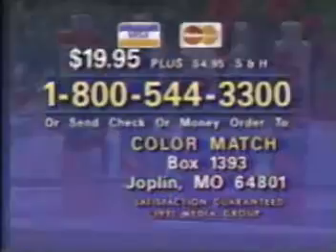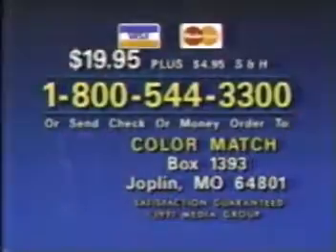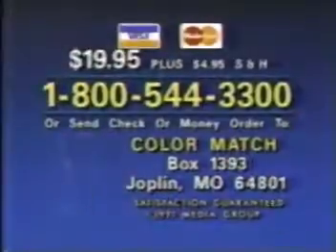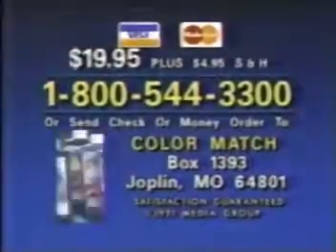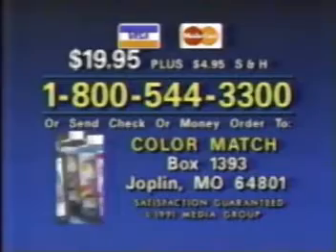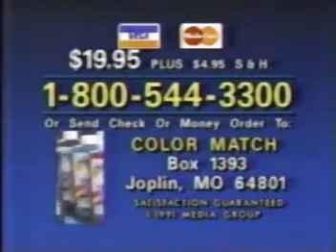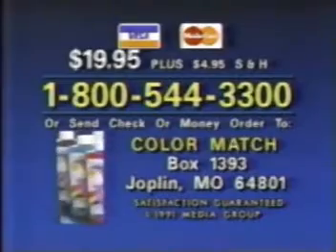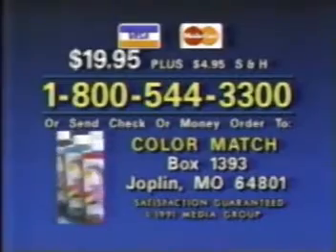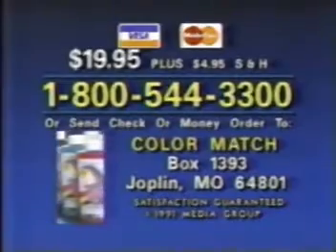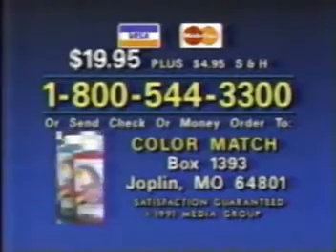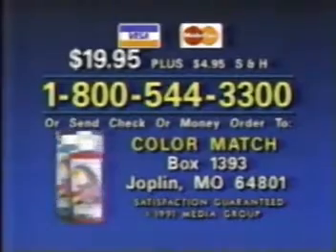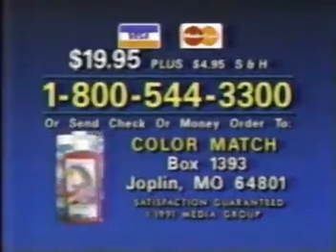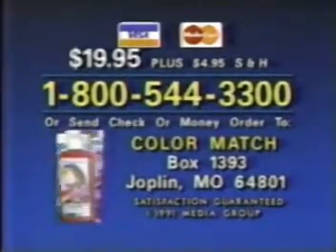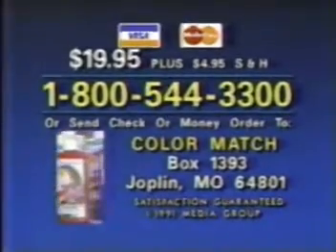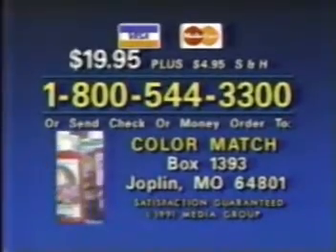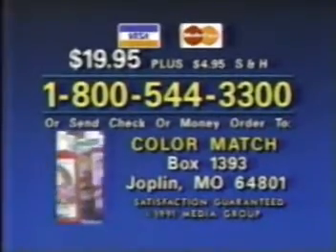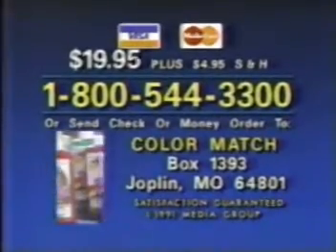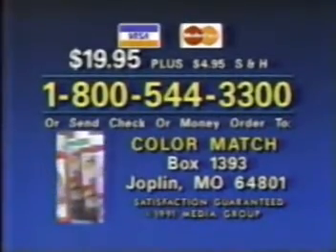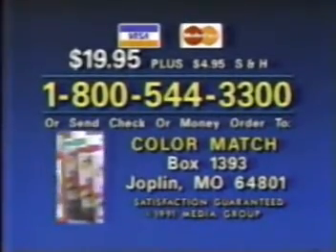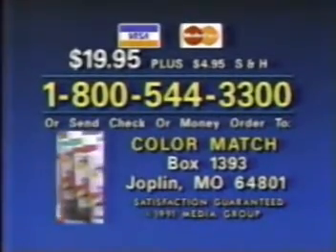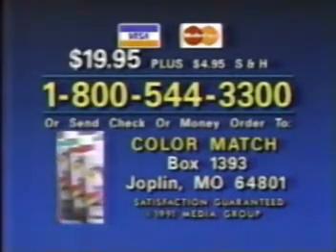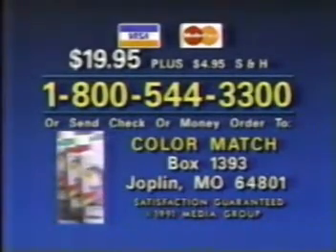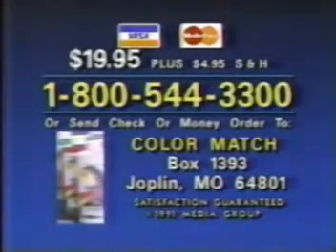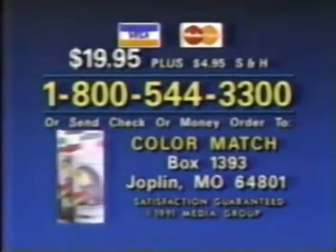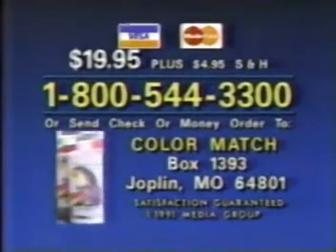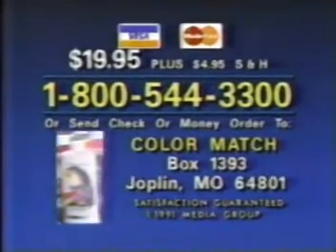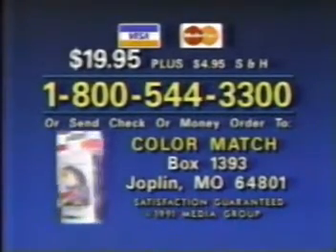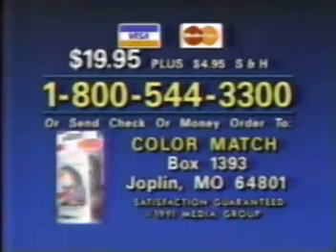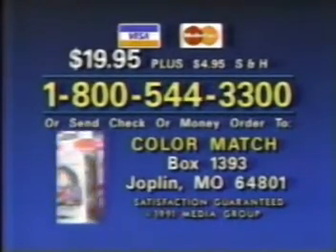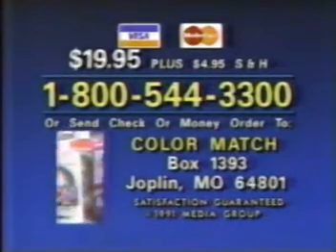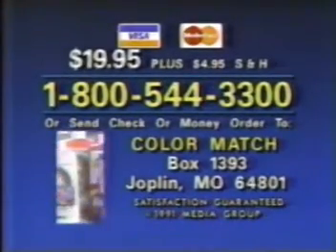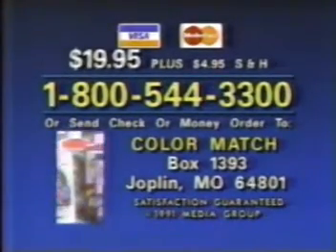Here's how to order. Call 1-800-544-3300 or write to the address on your screen.